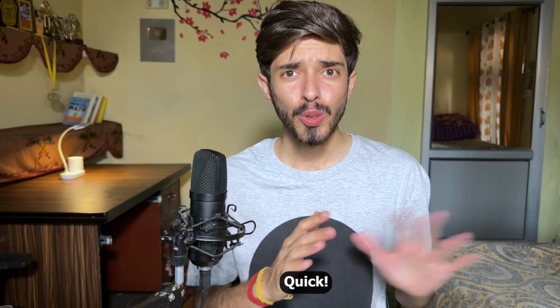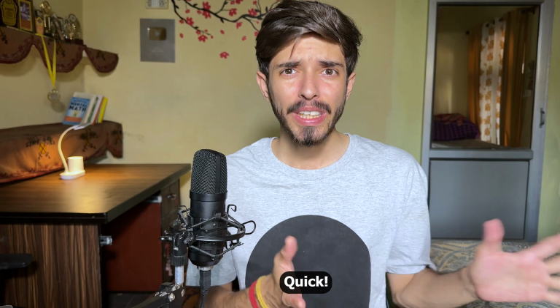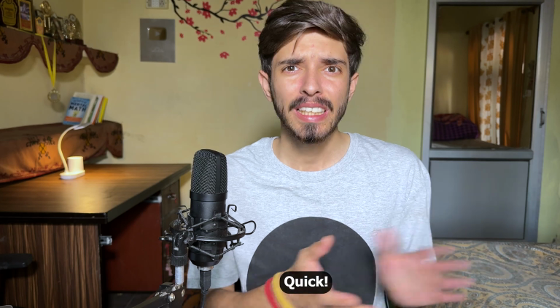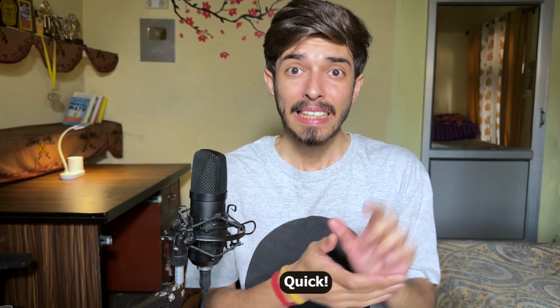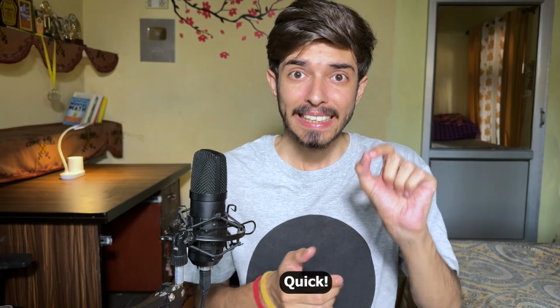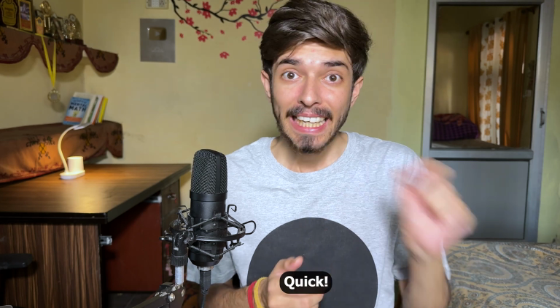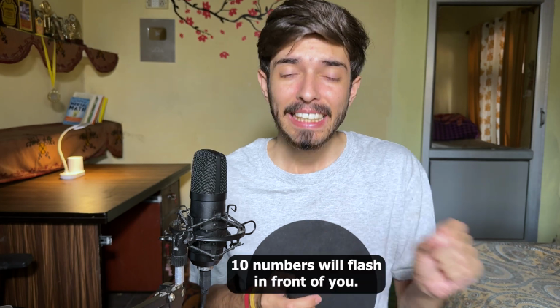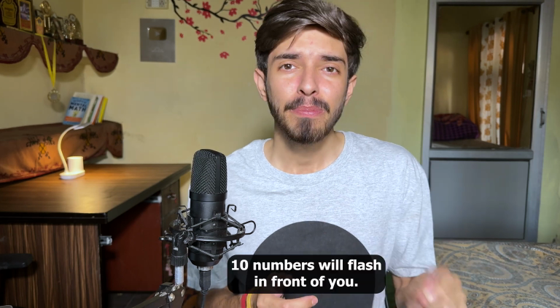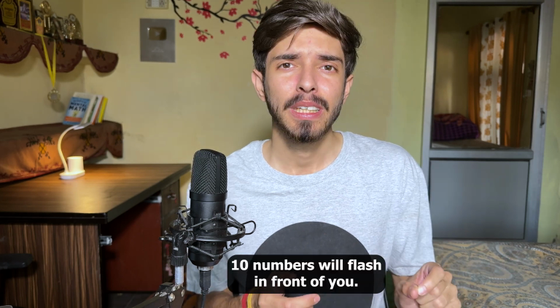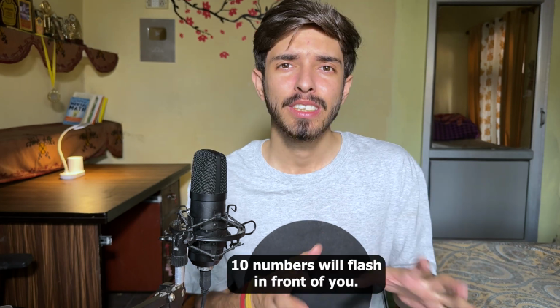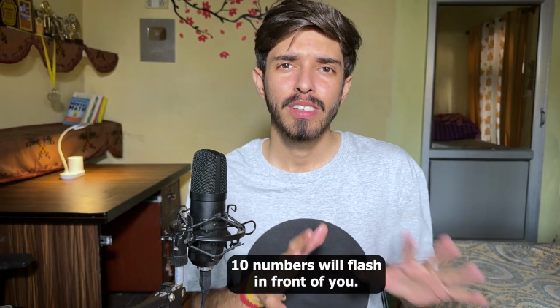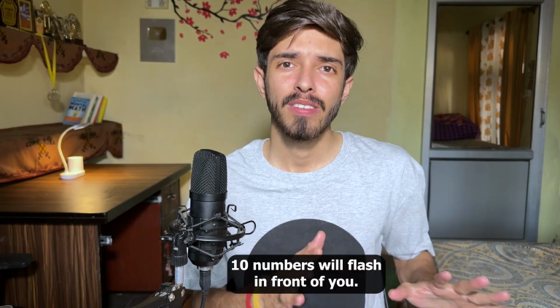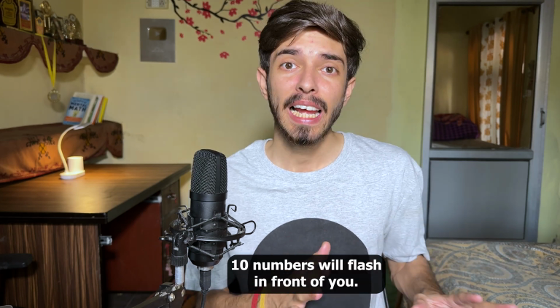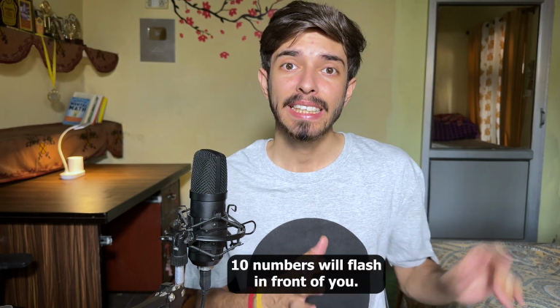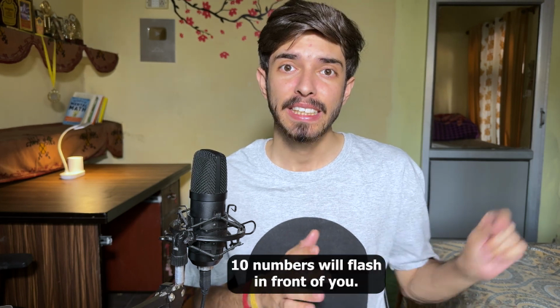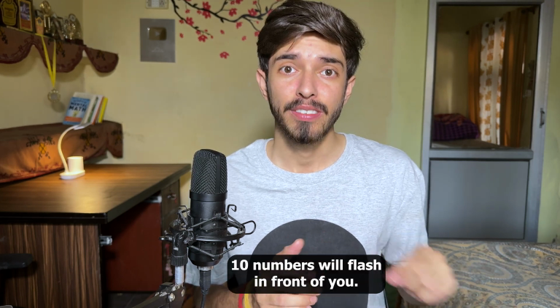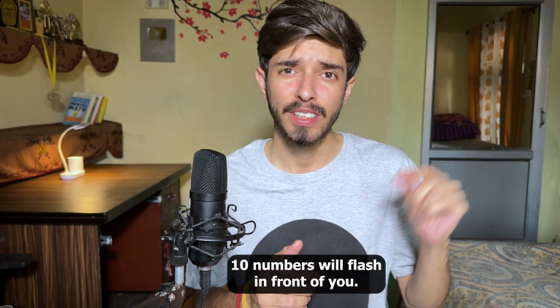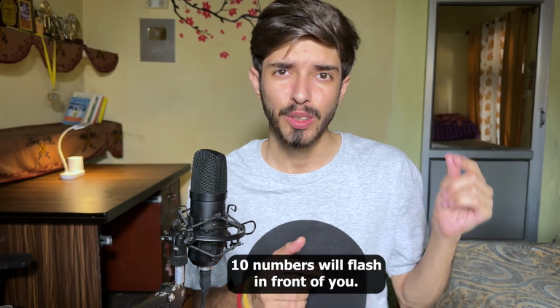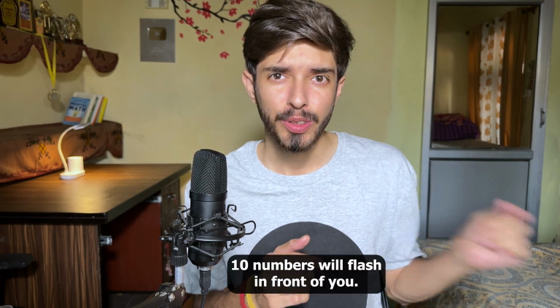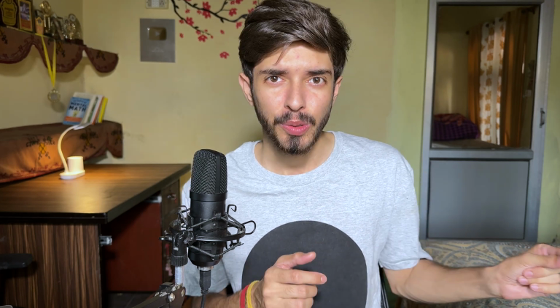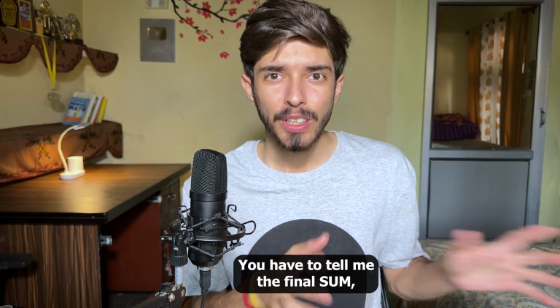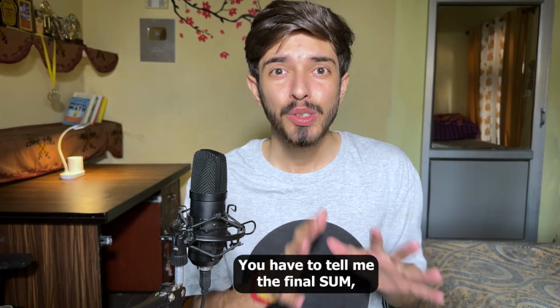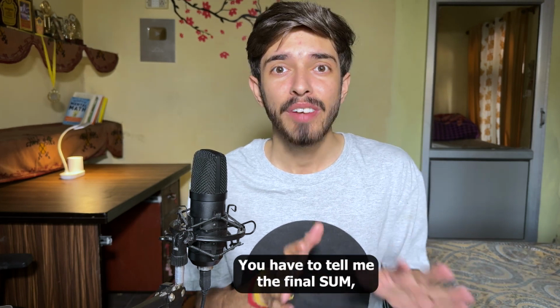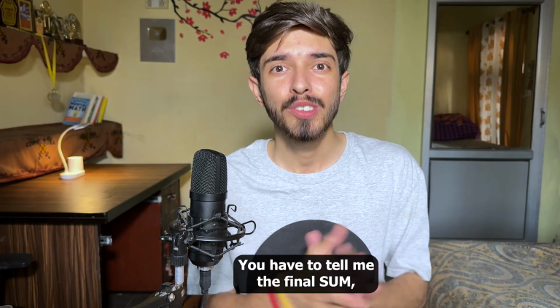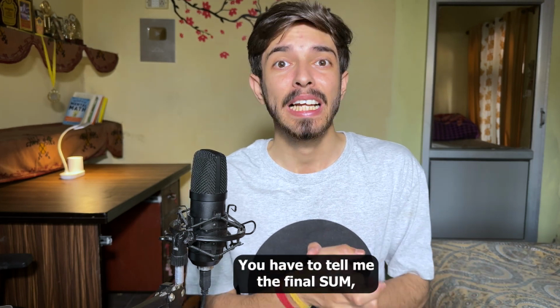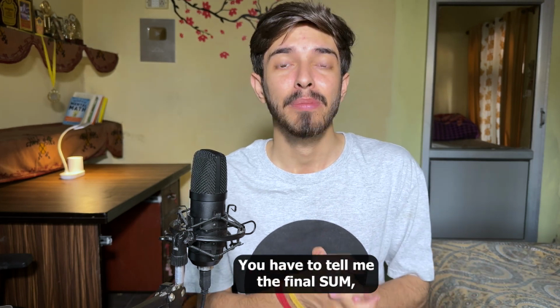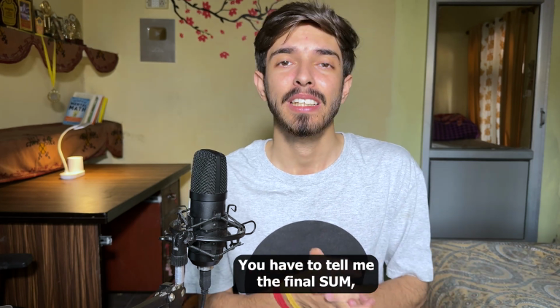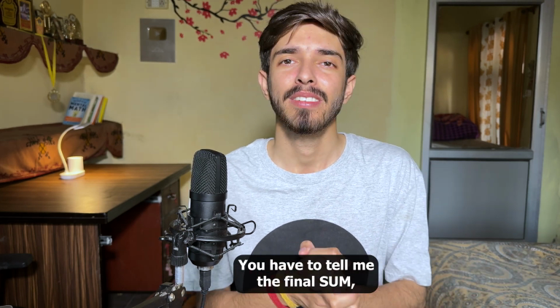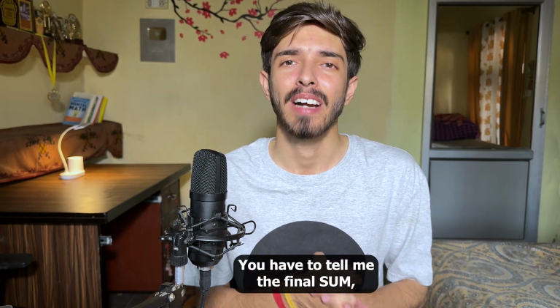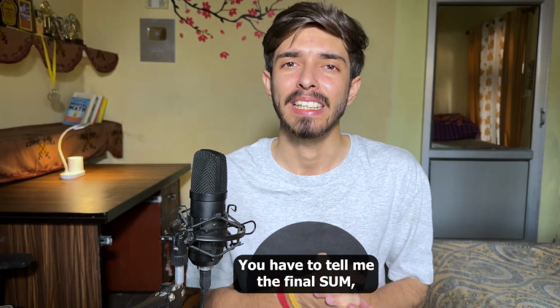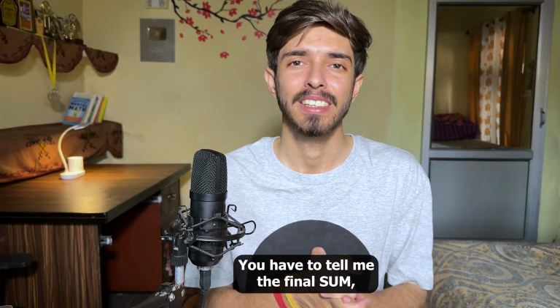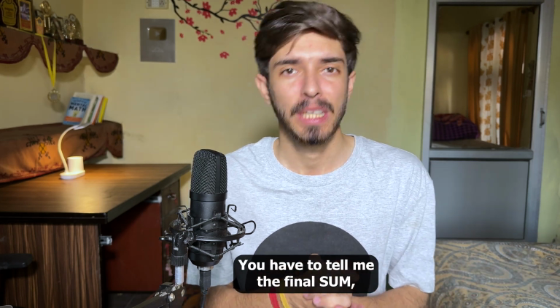Ten numbers will flash in front of you — you have to tell me the final sum.